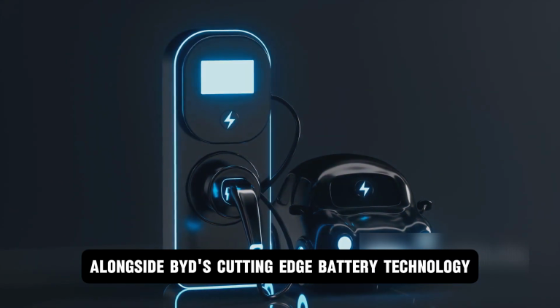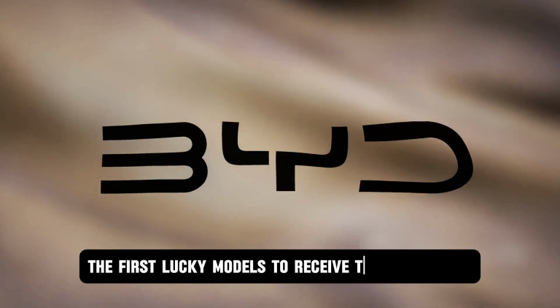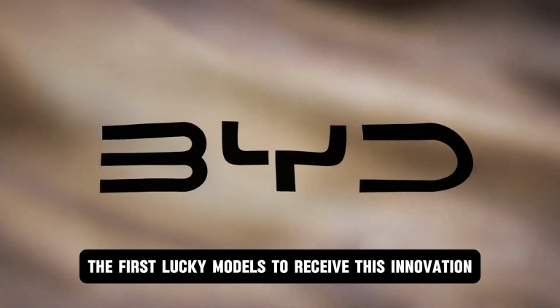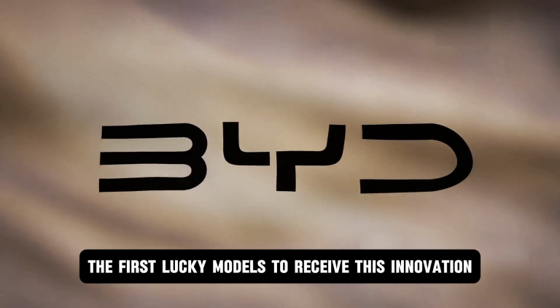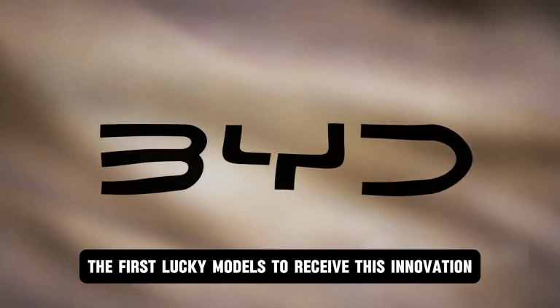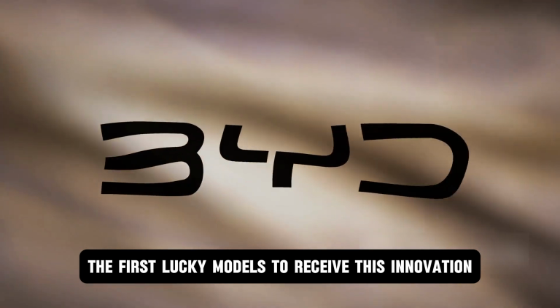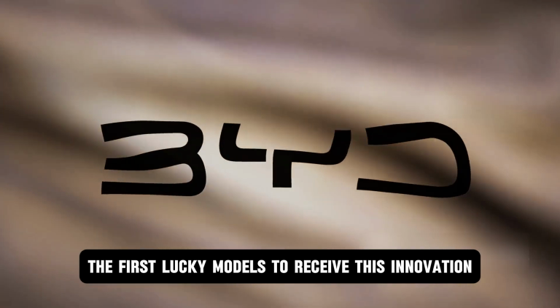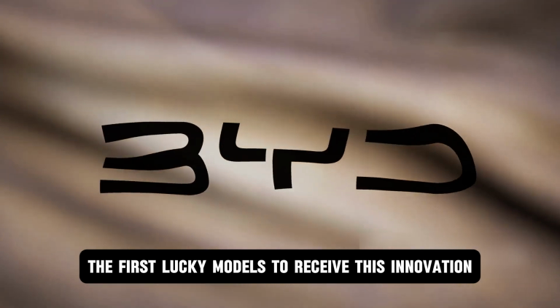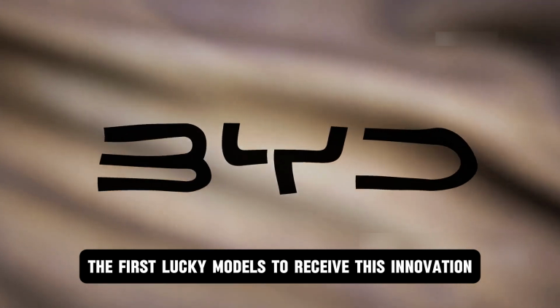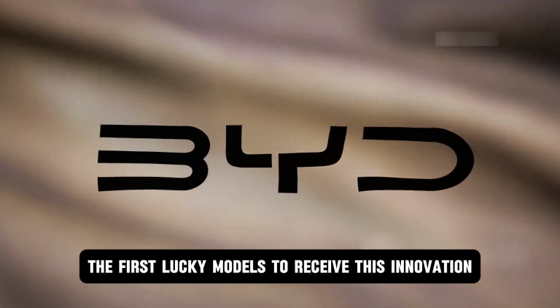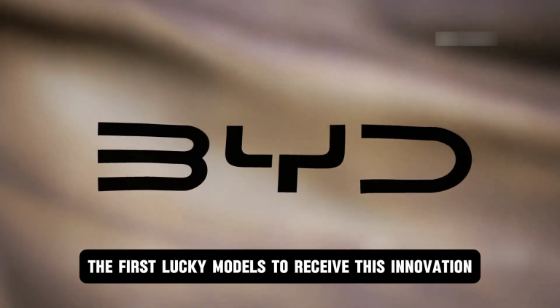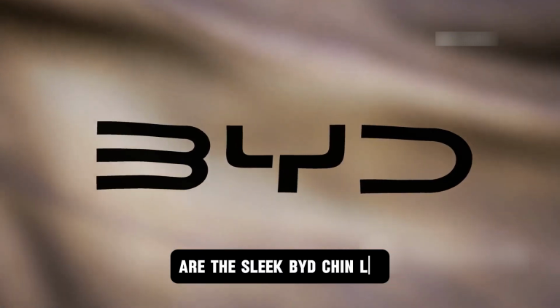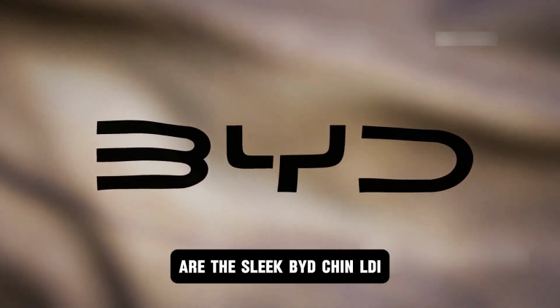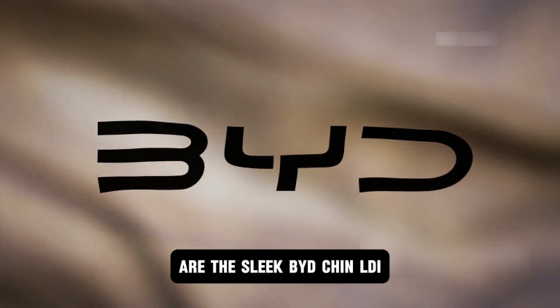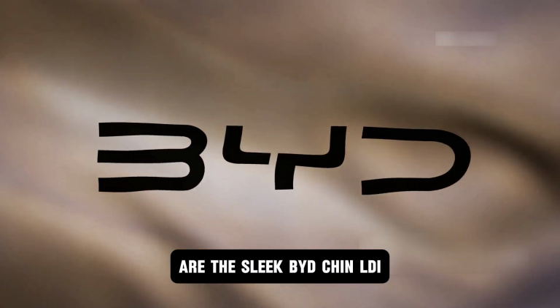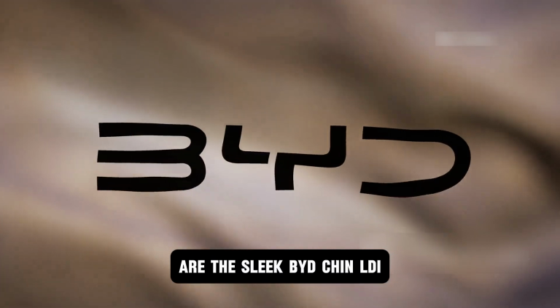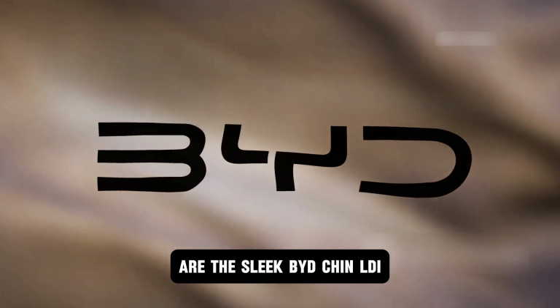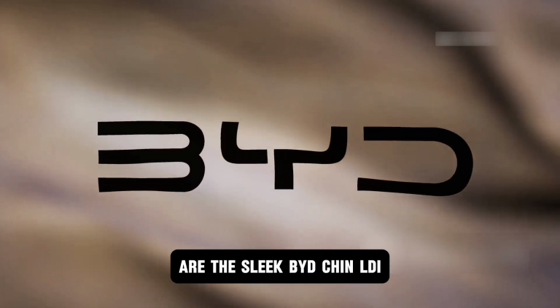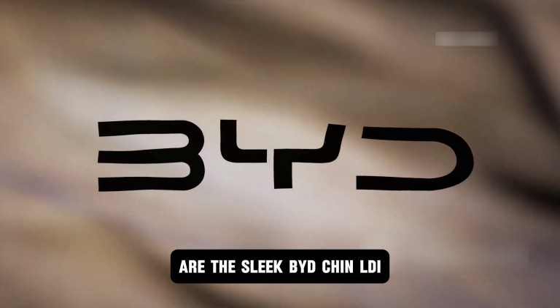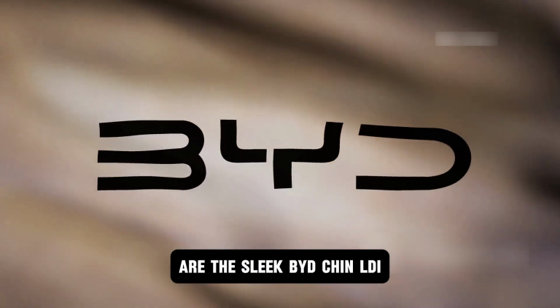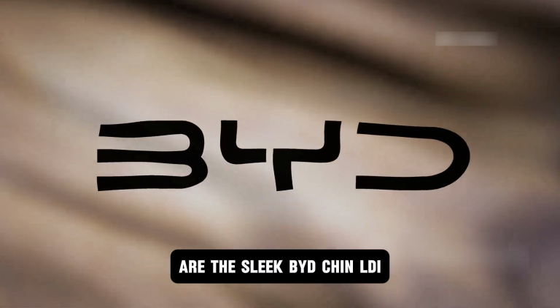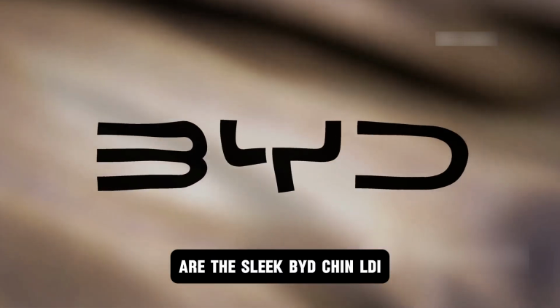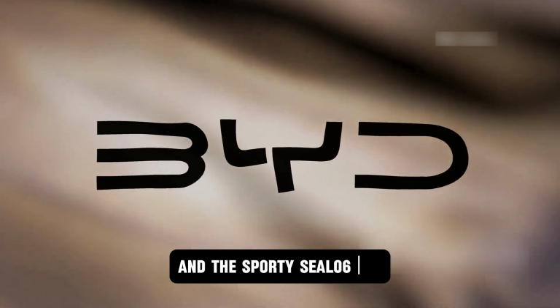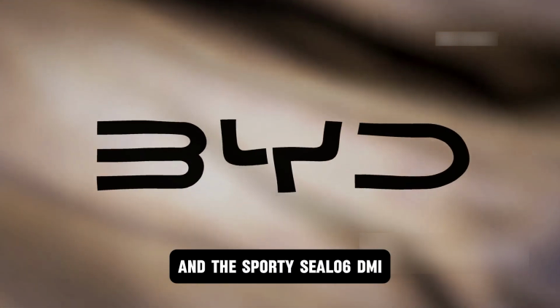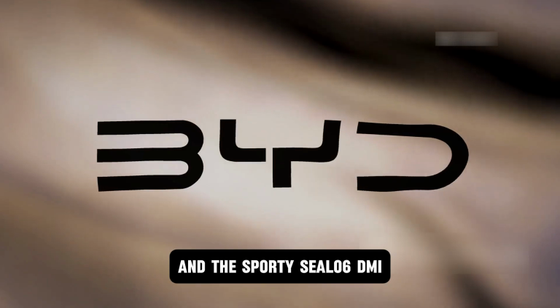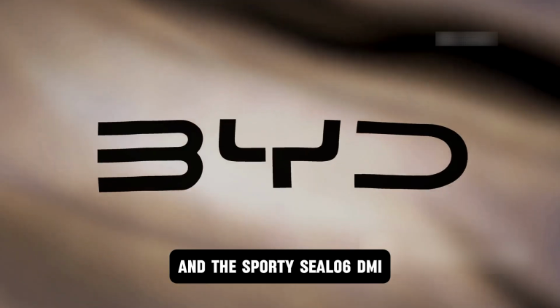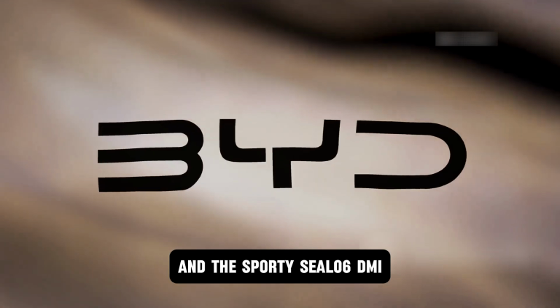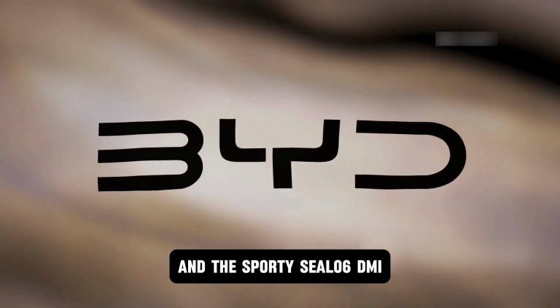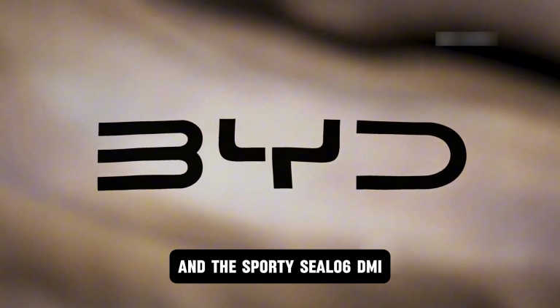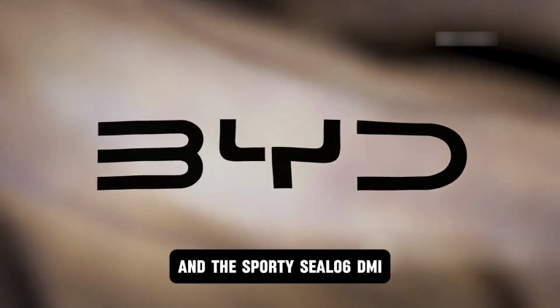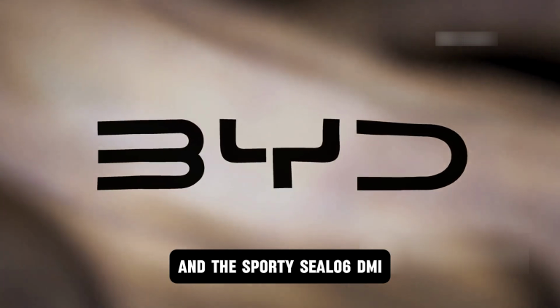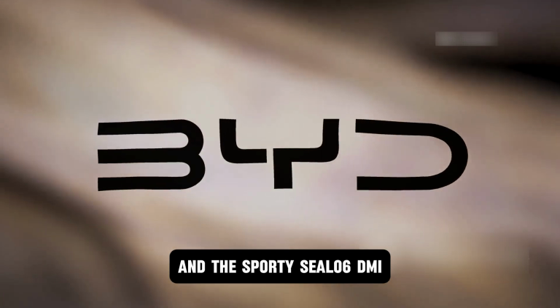The first models to receive this innovation are the sleek BYD Qin L DMI and the sporty Seal 06 DMI.